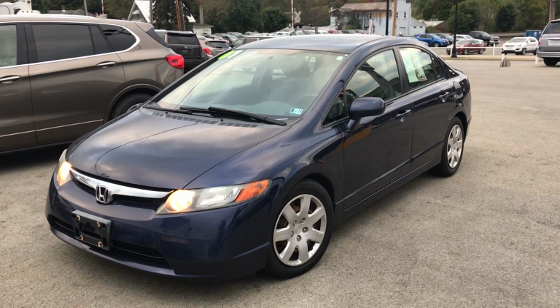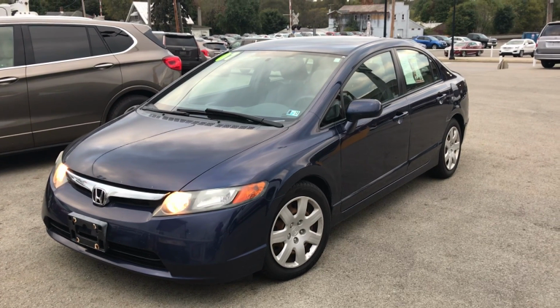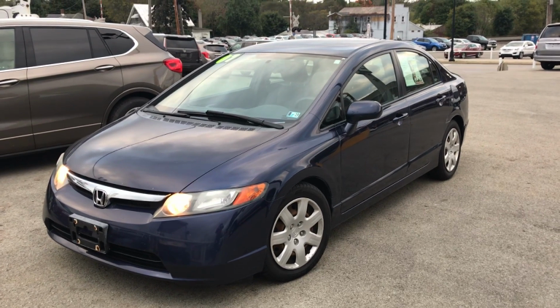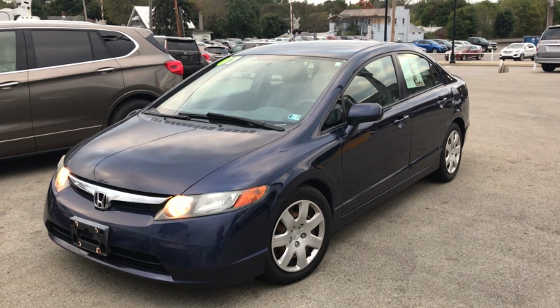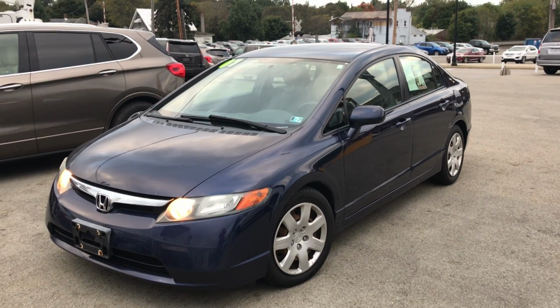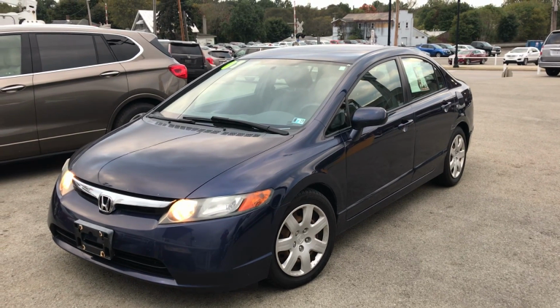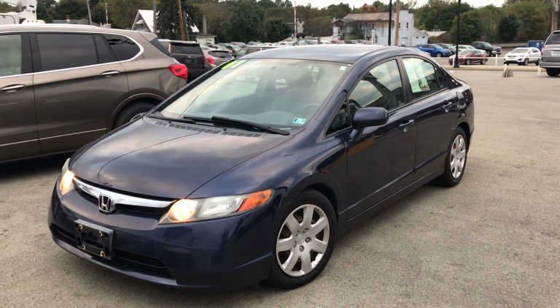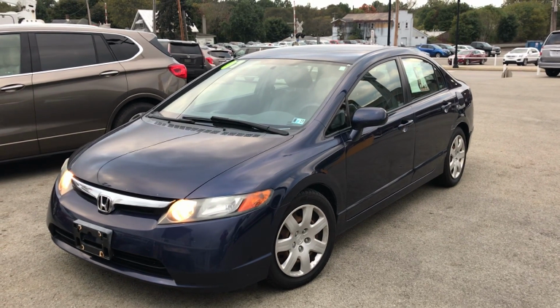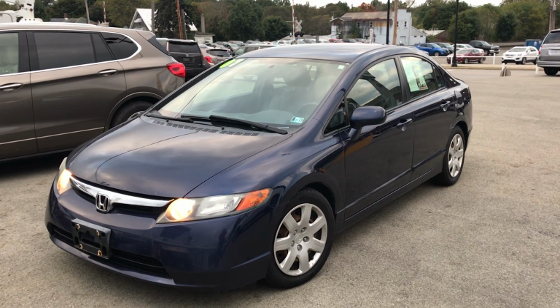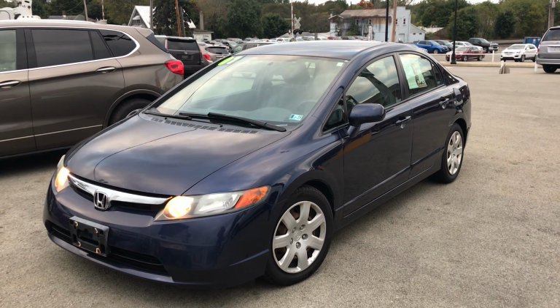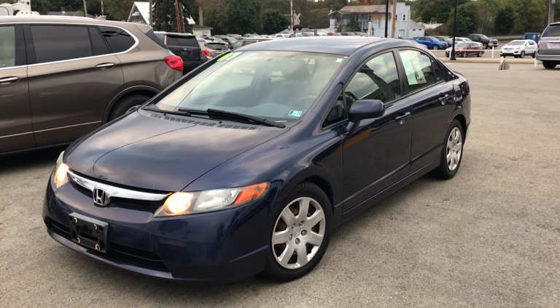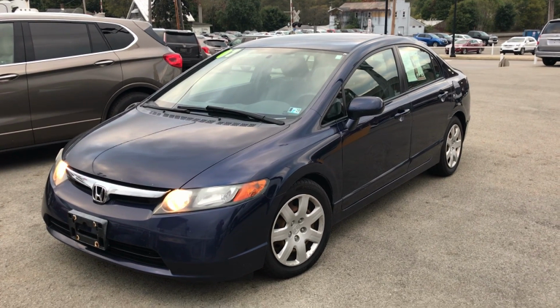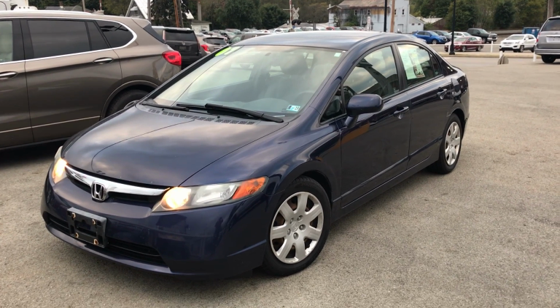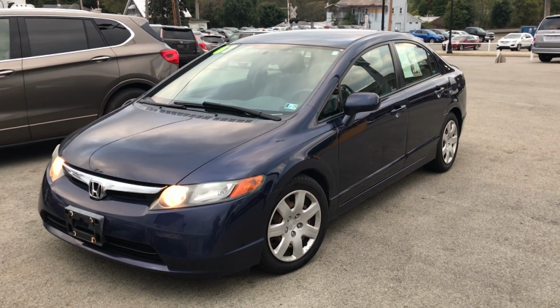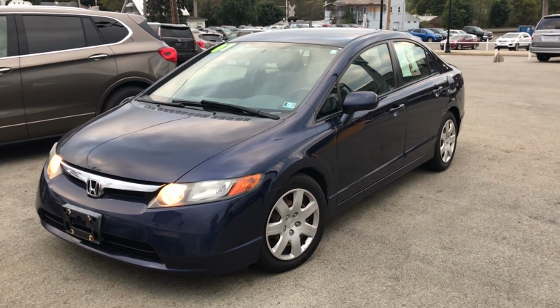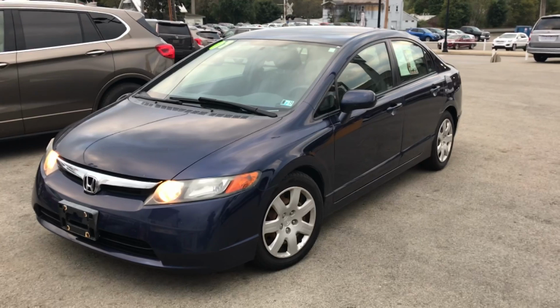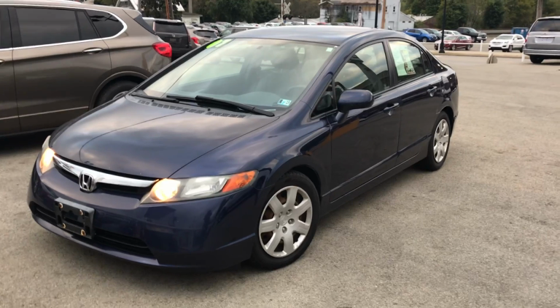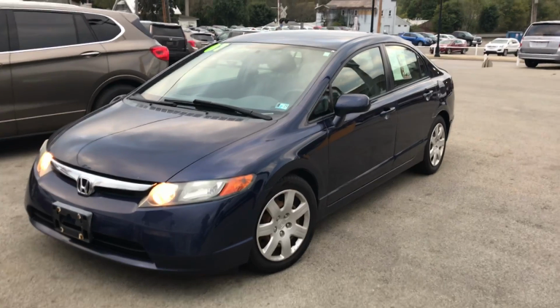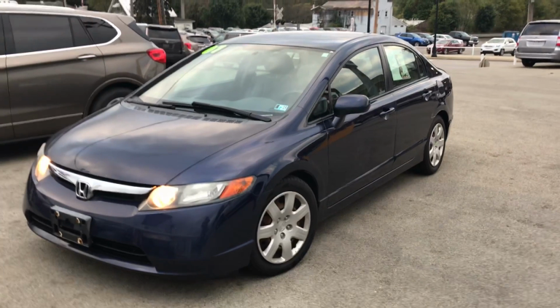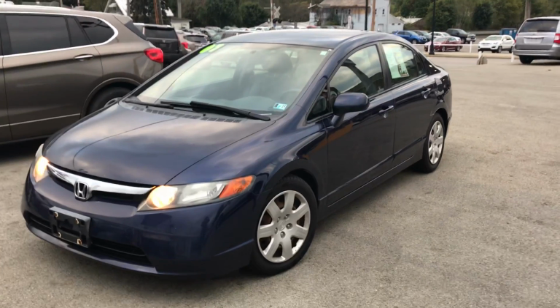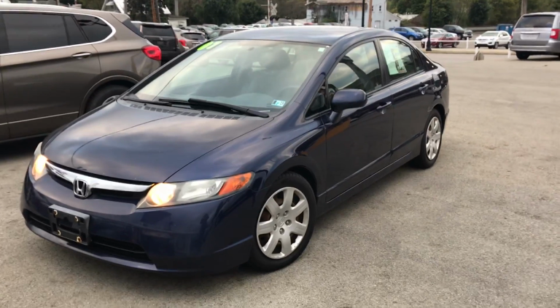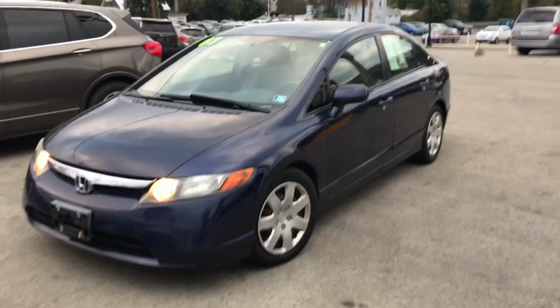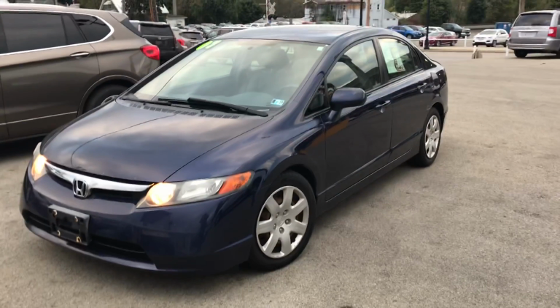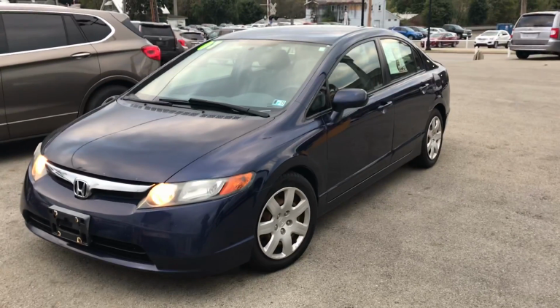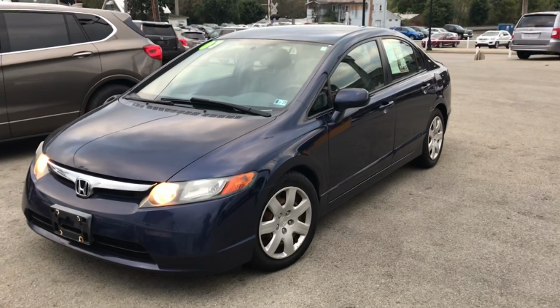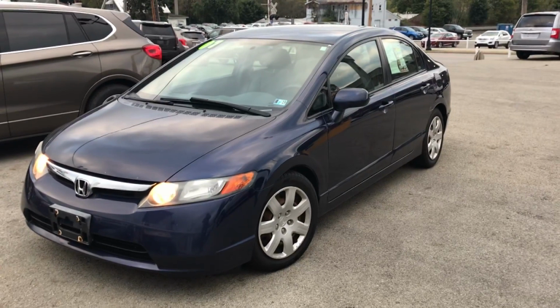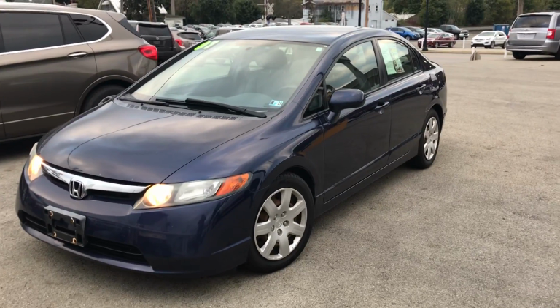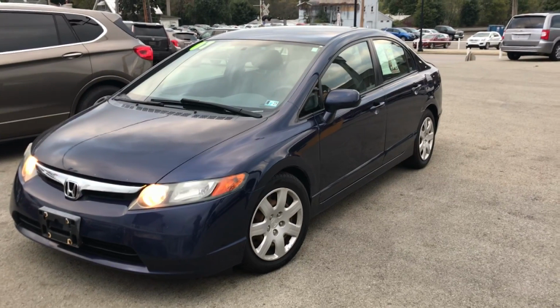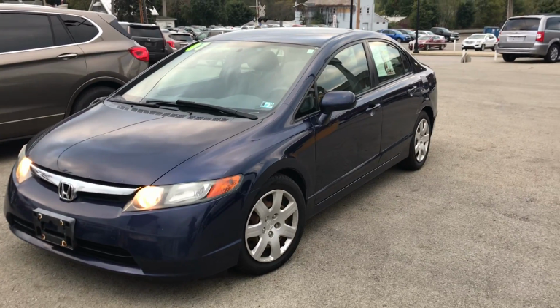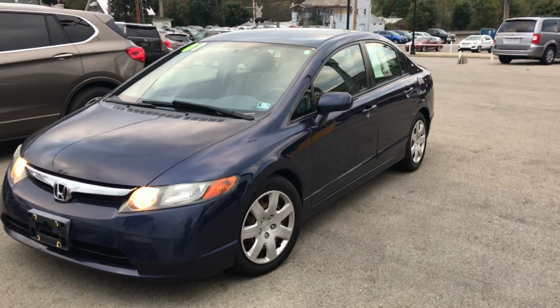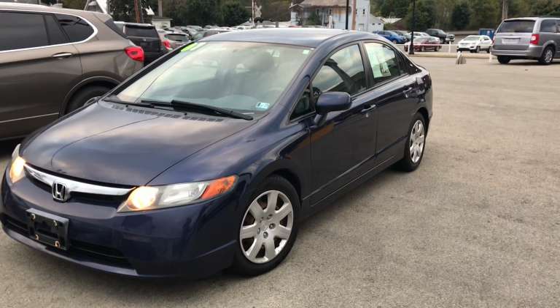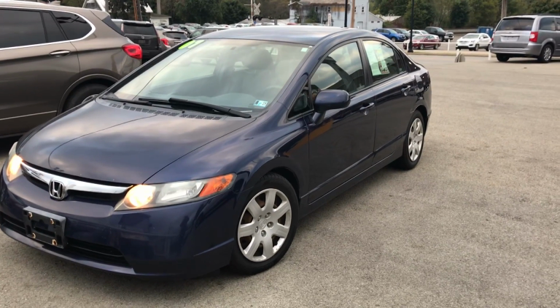Hello, this is Donny Brady at Columbia Cadillac Buick Chevrolet. Today I wanted to give you a look at the 2007 Honda Civic.